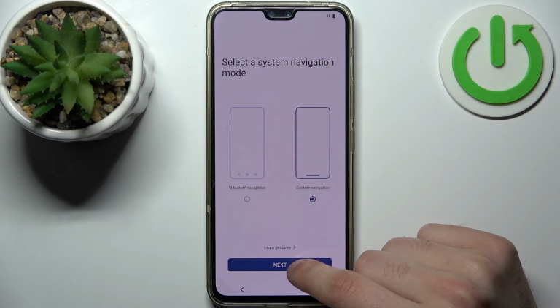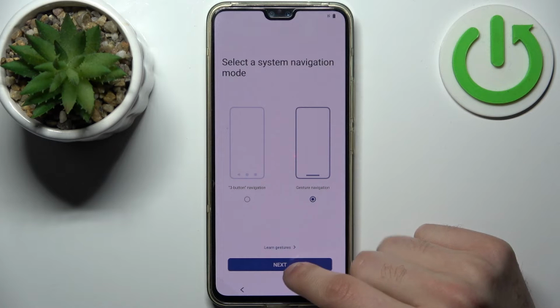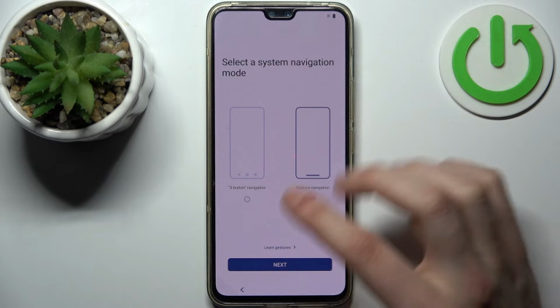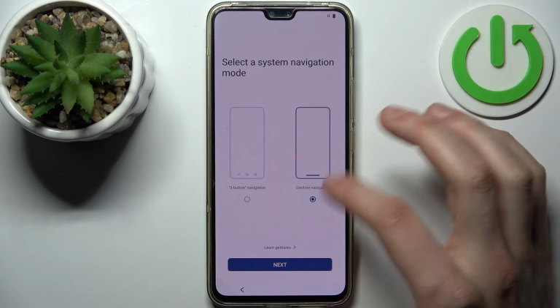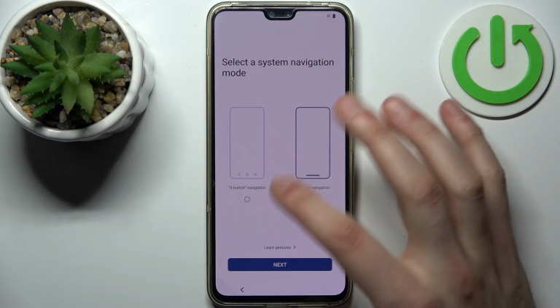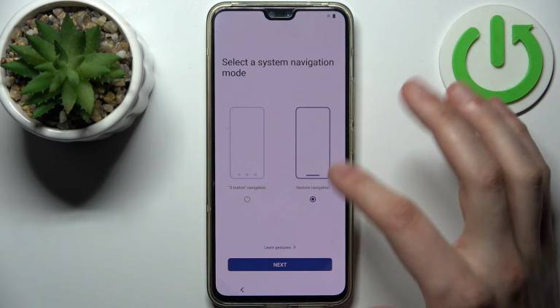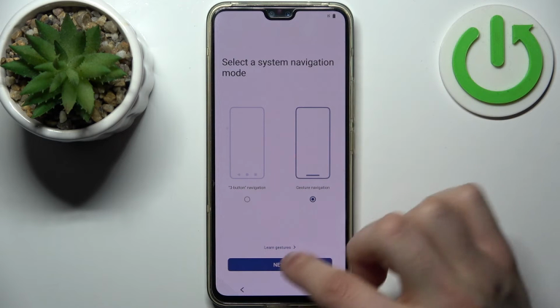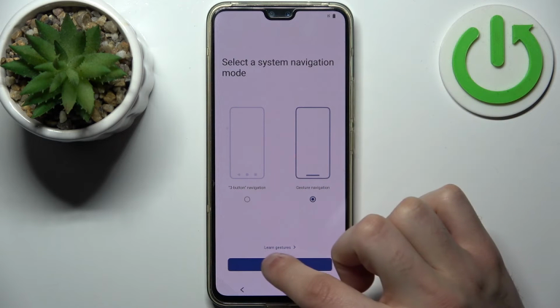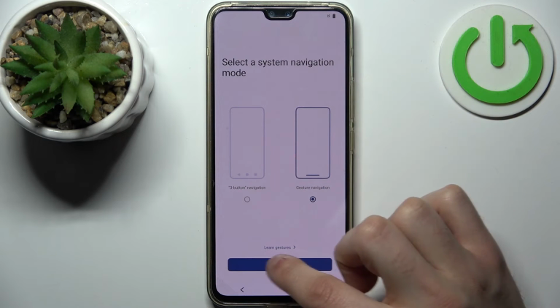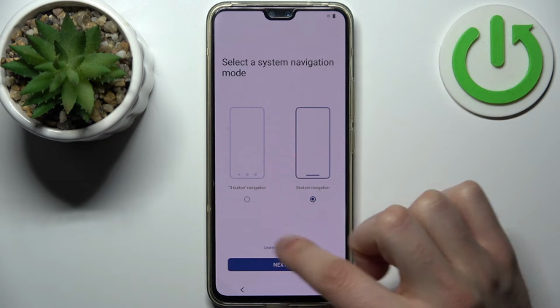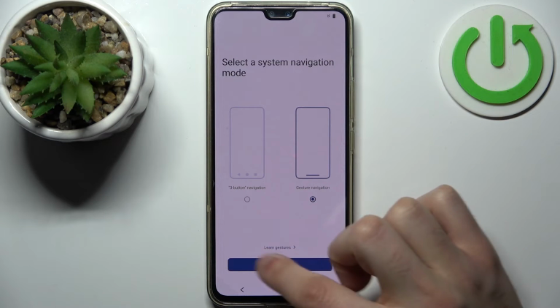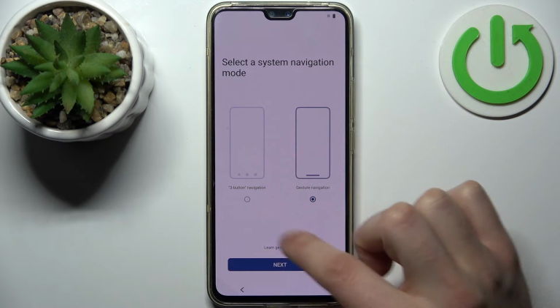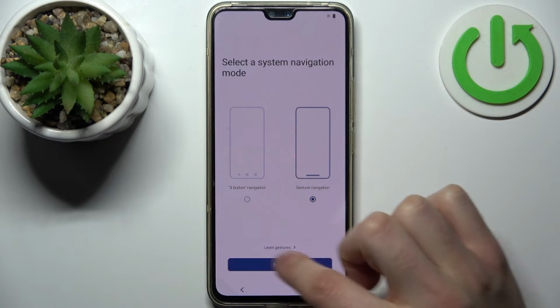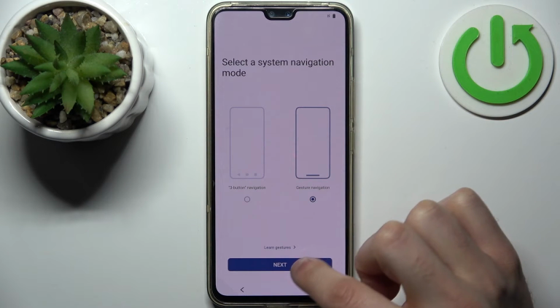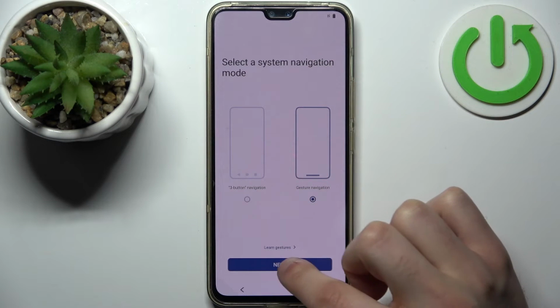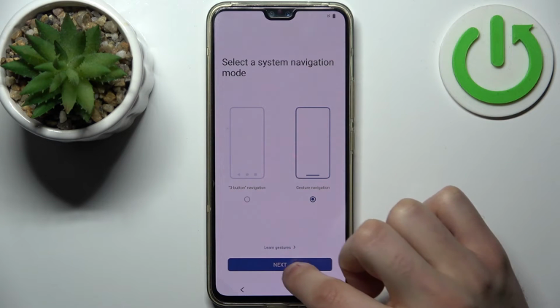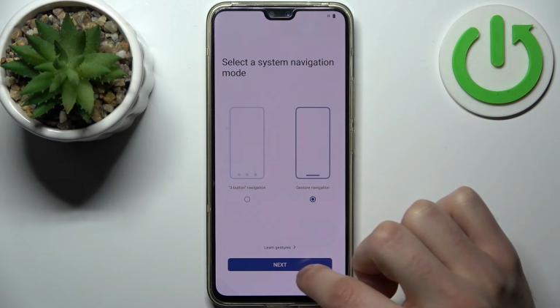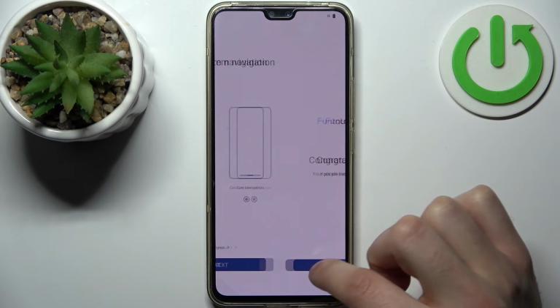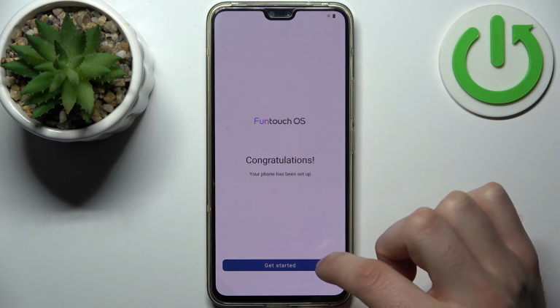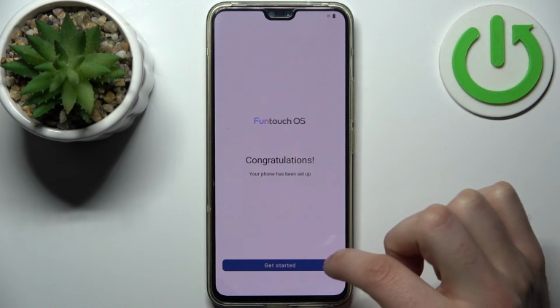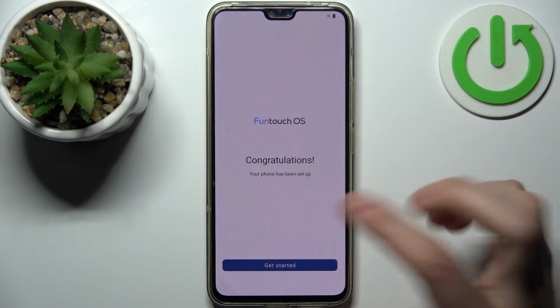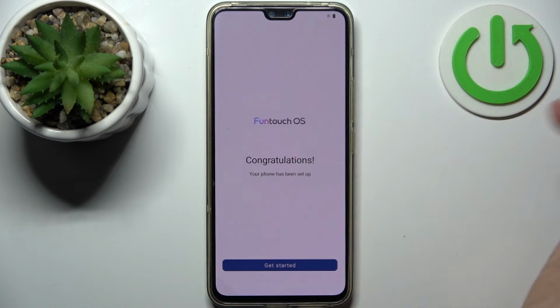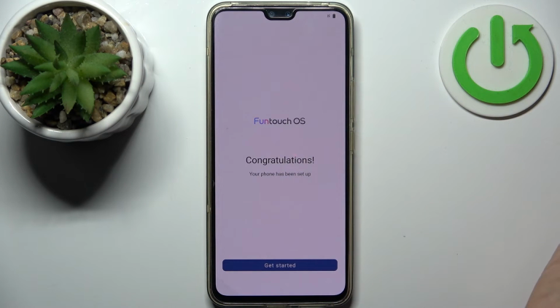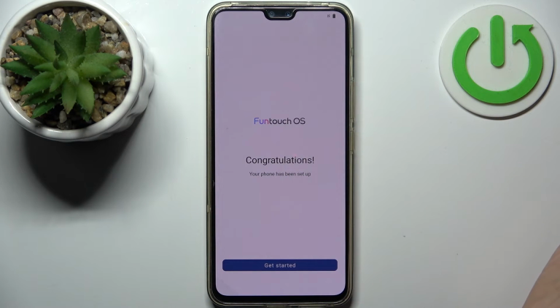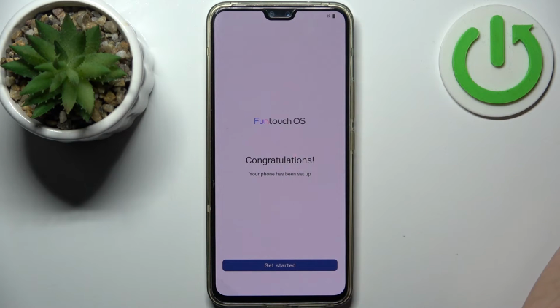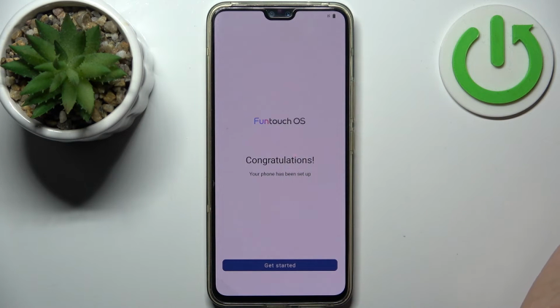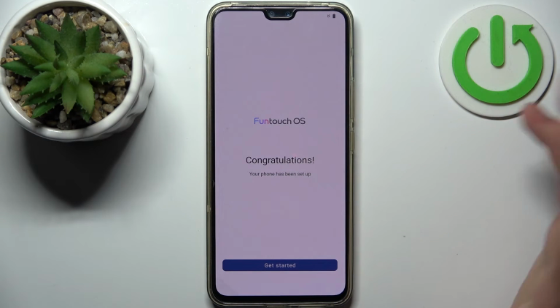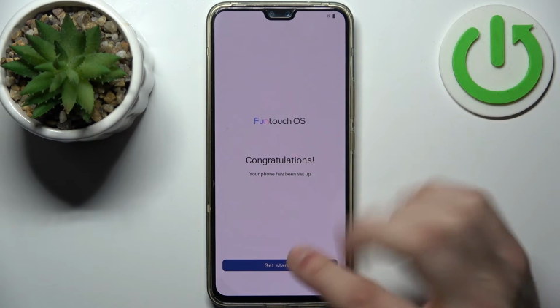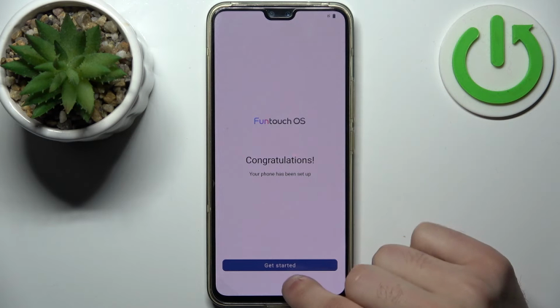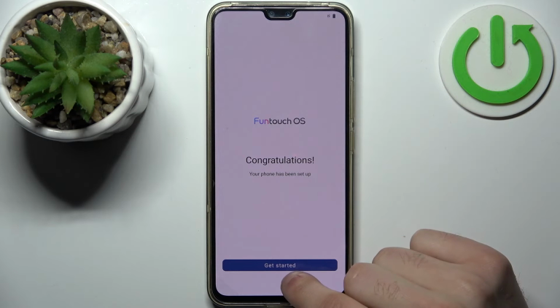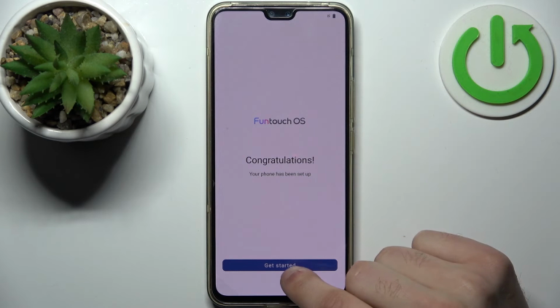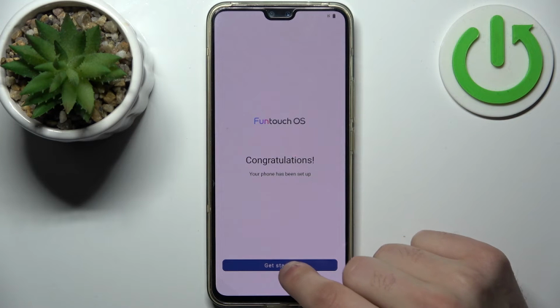If you don't know how to use gestures, you can learn here. And the device is all set up.